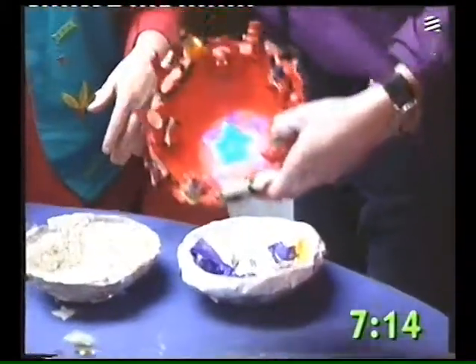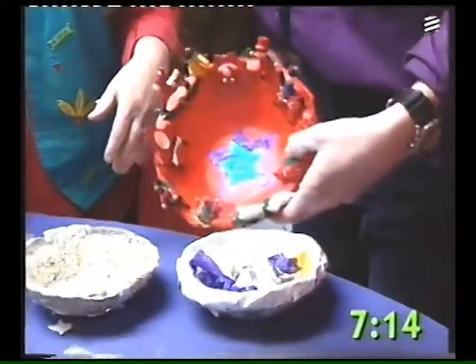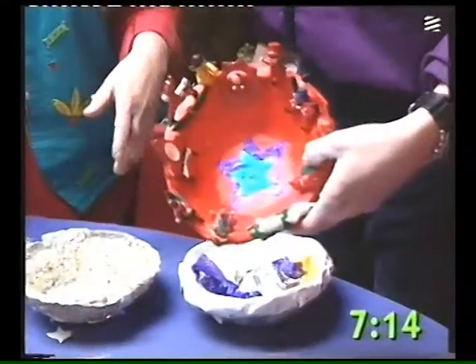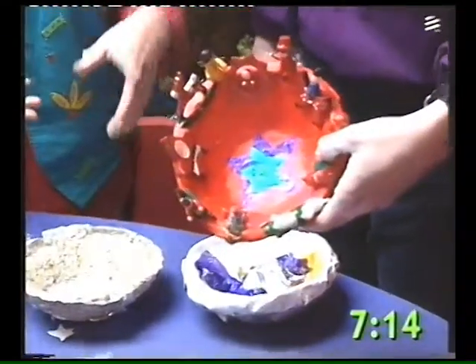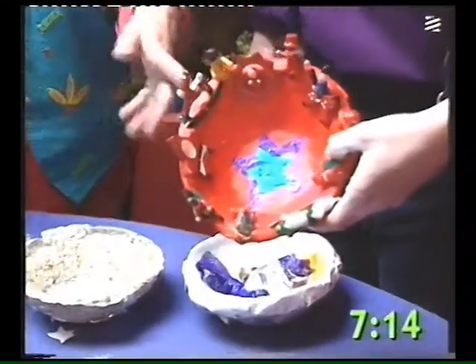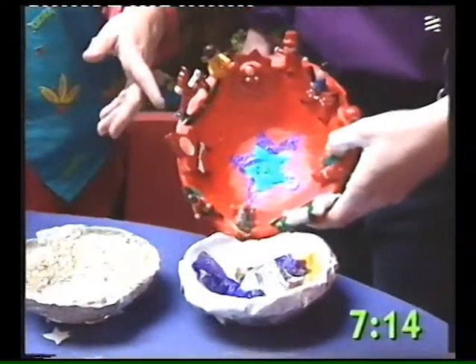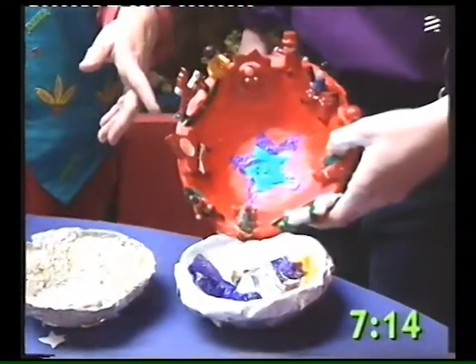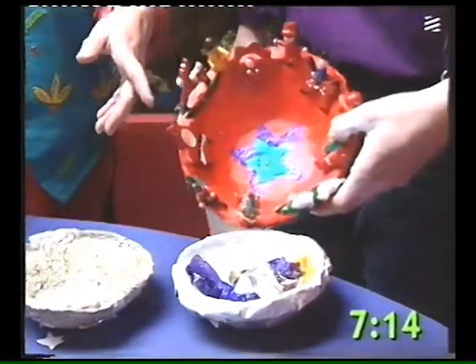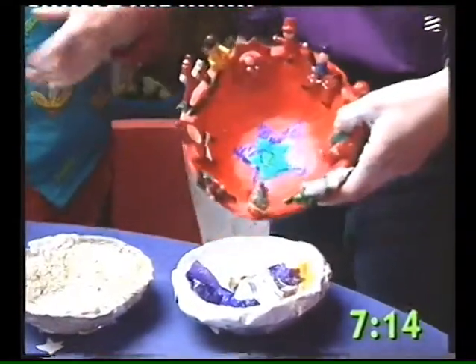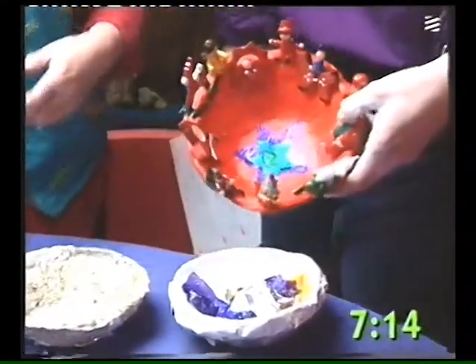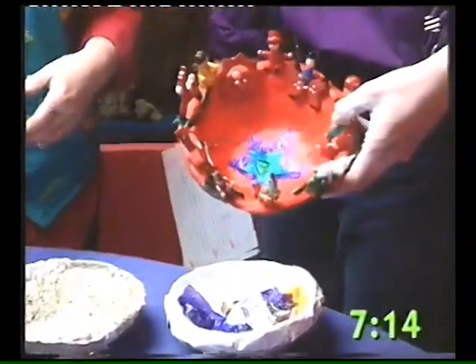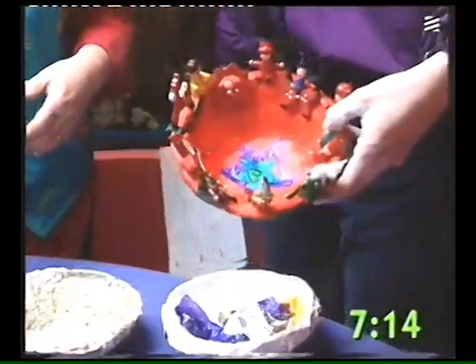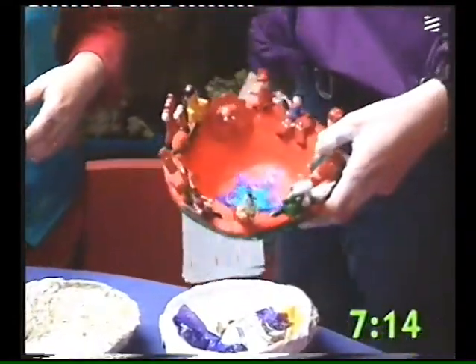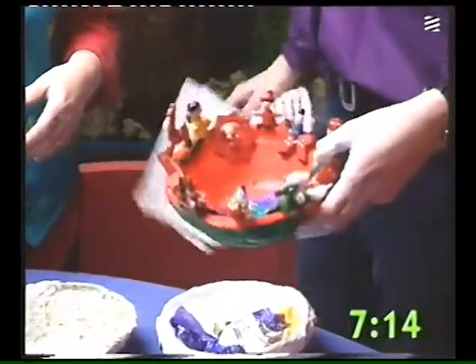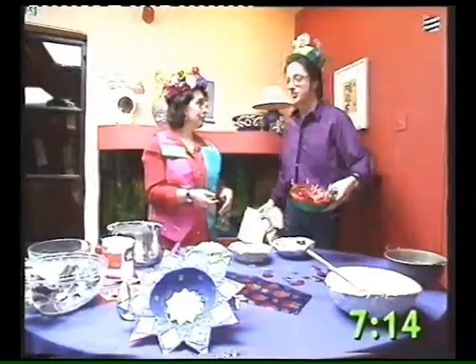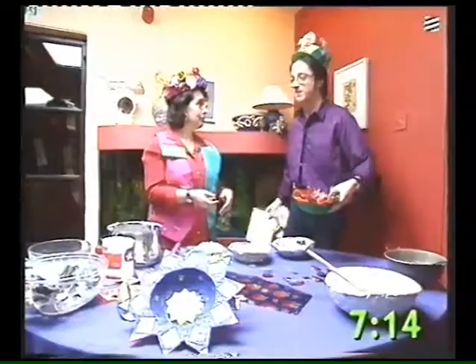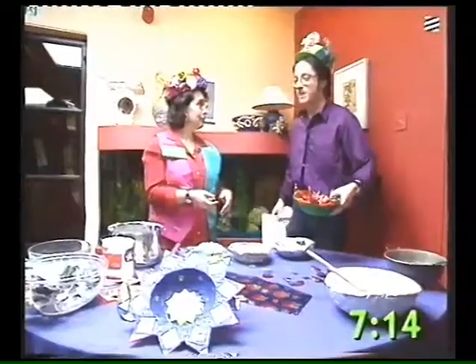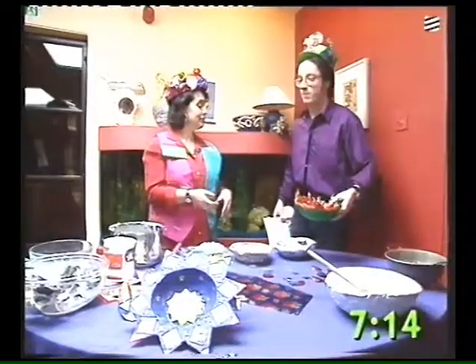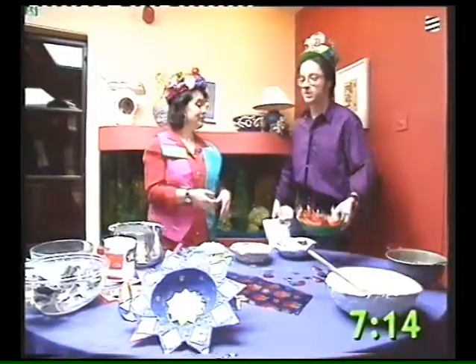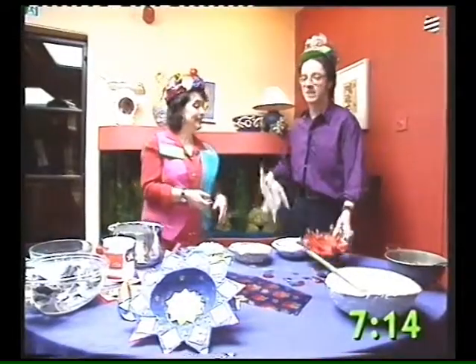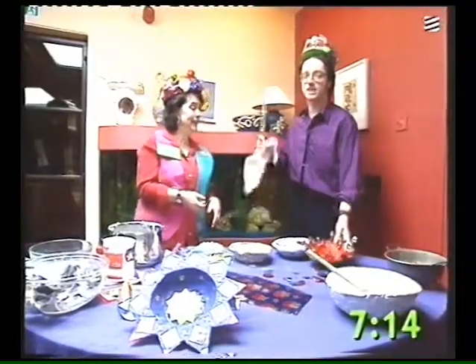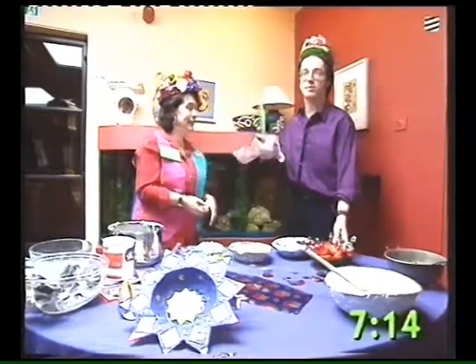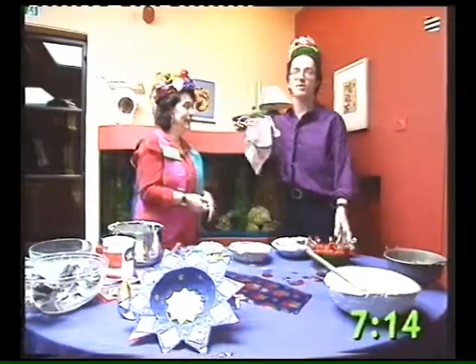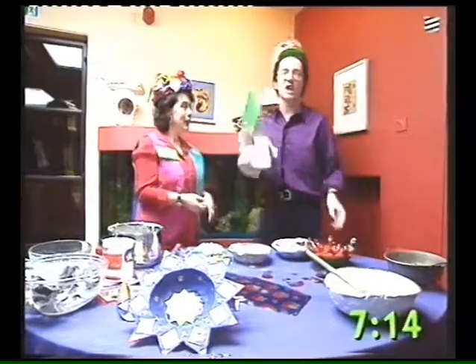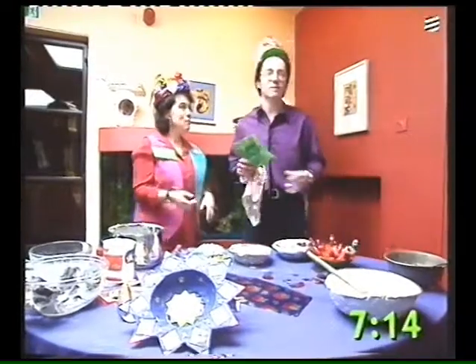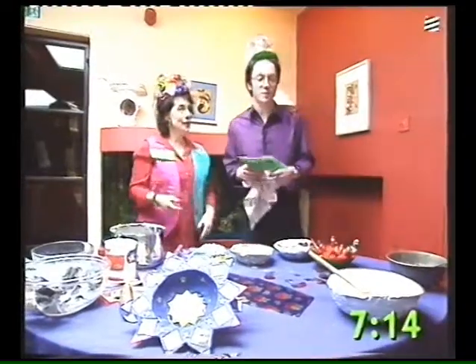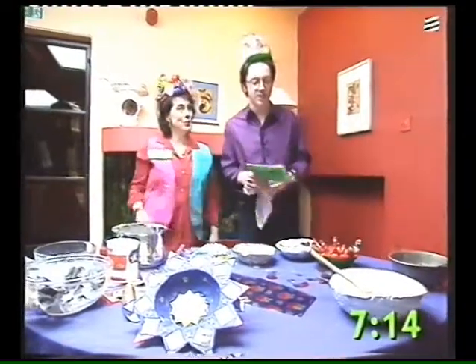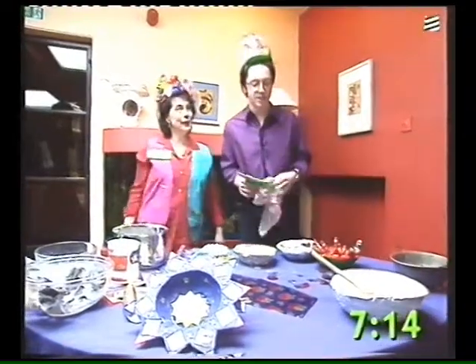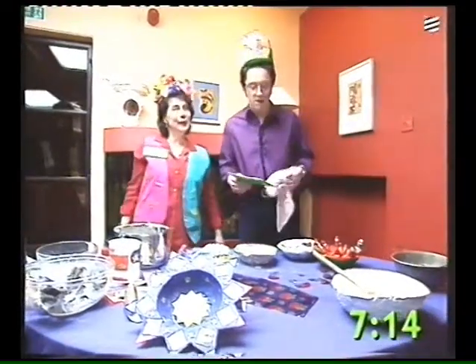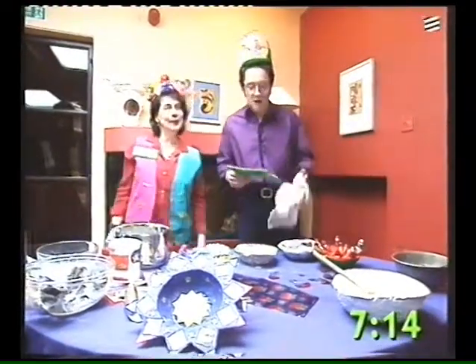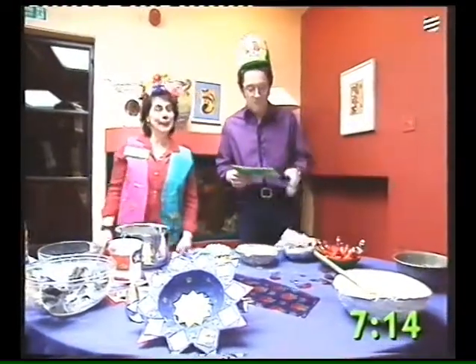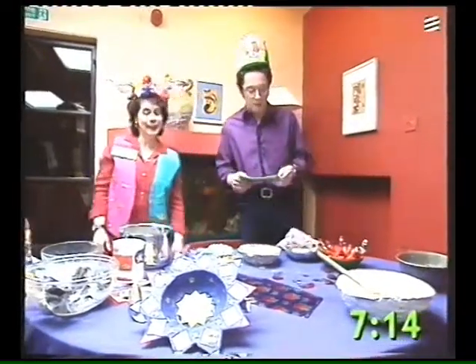There we are — a Christmas decoration! Juliet, I'm really sorry, that's it. Thank you very much indeed, ladies and gentlemen — we've learned everything we need to learn about papier-mâché.